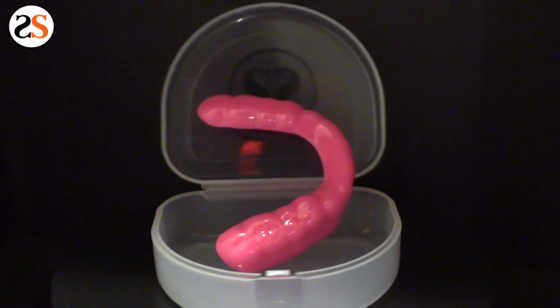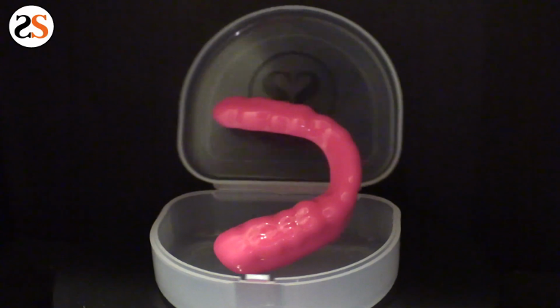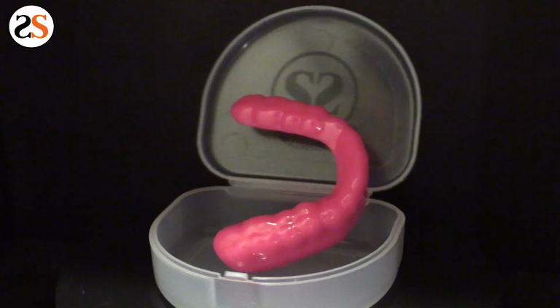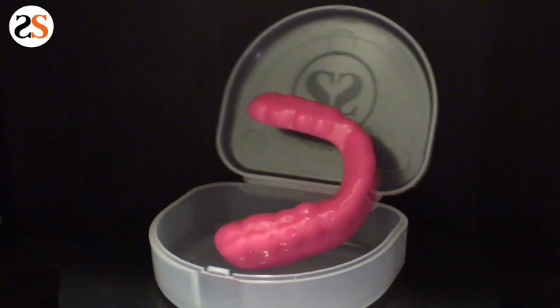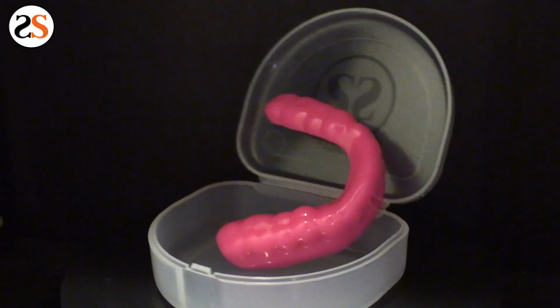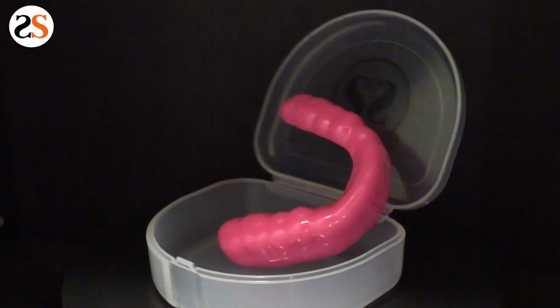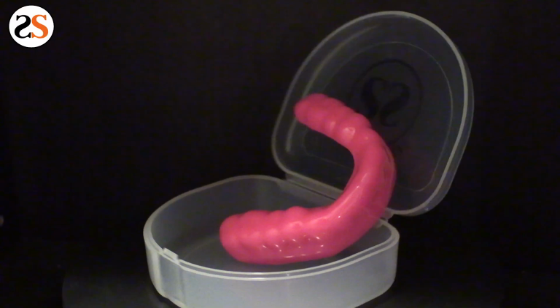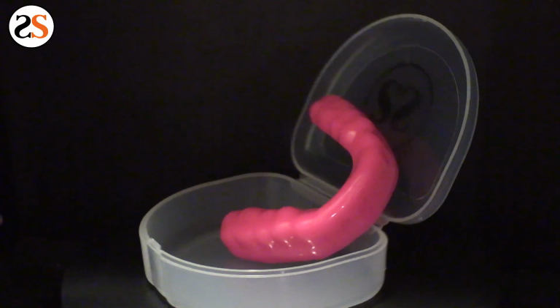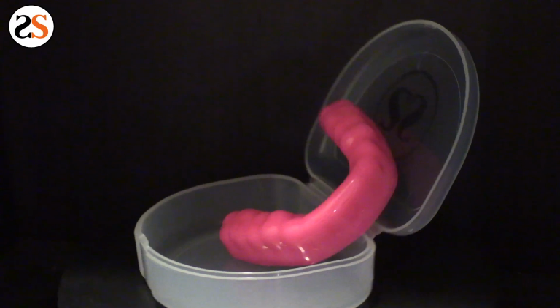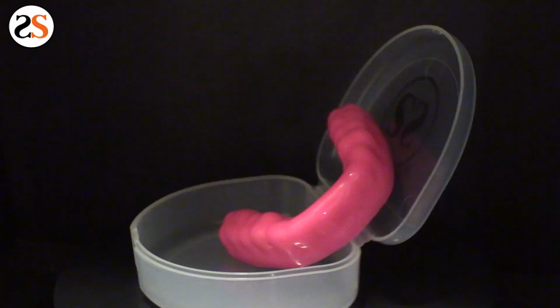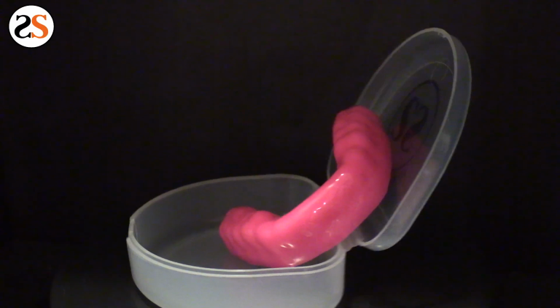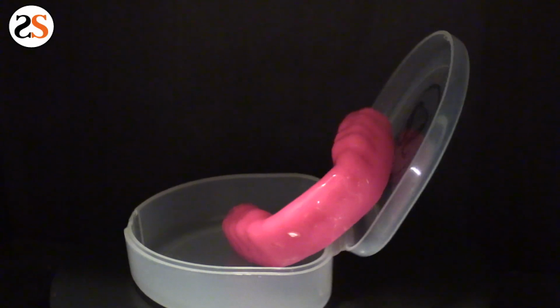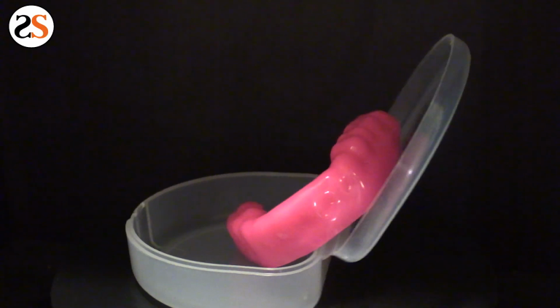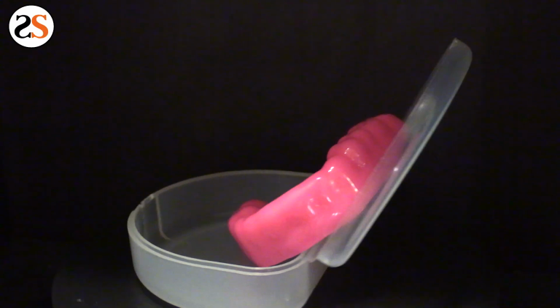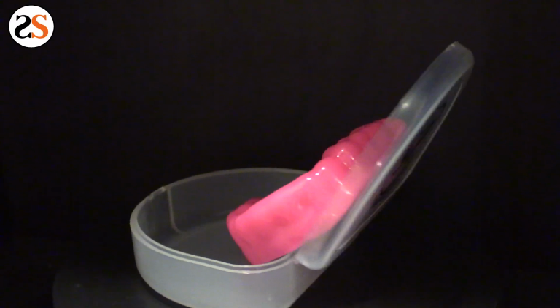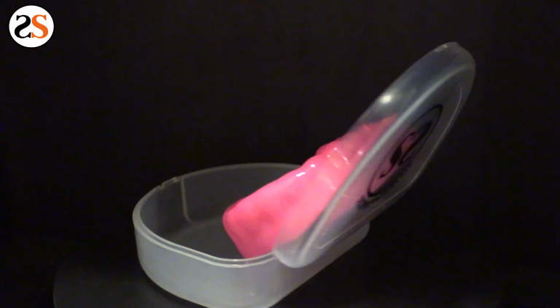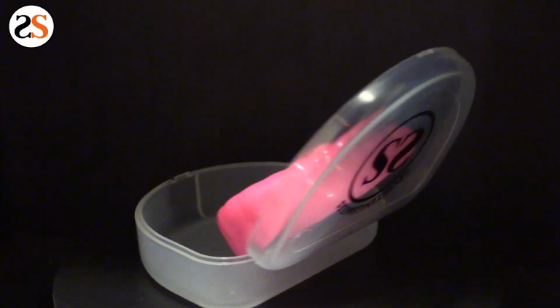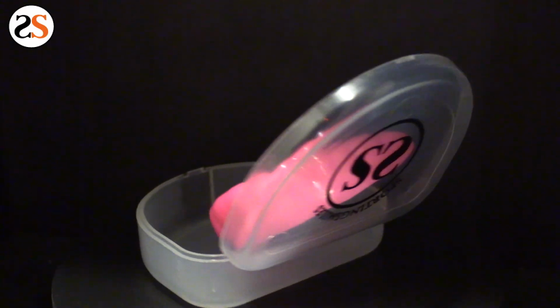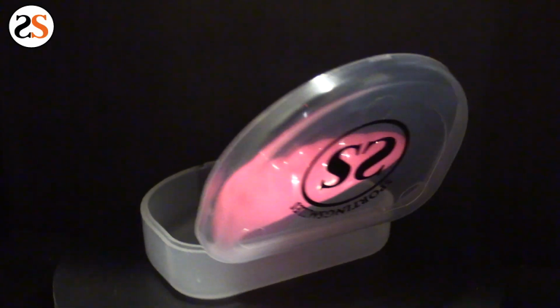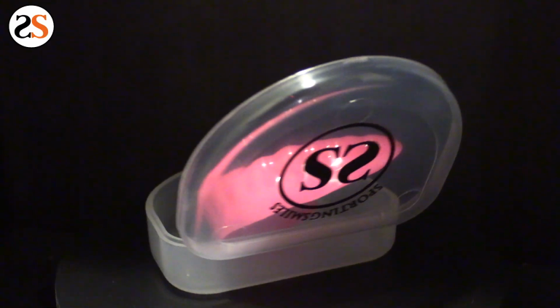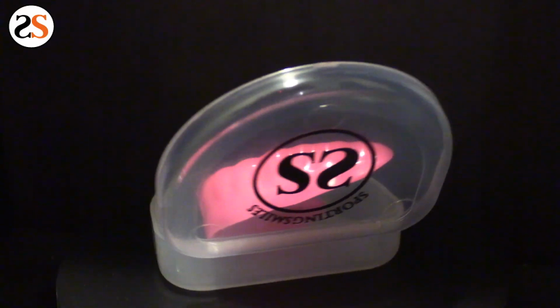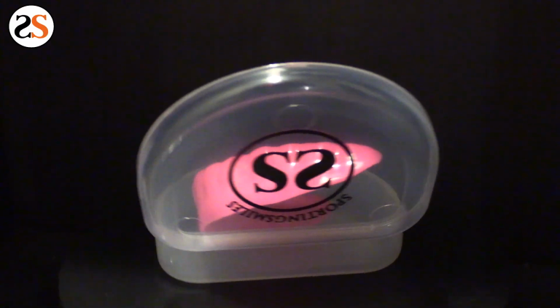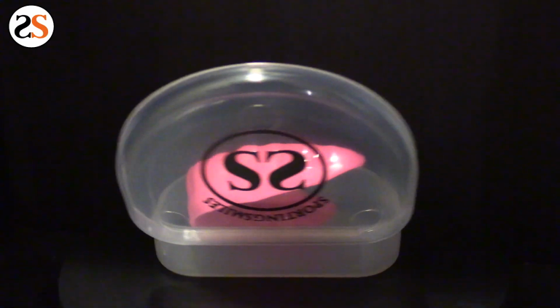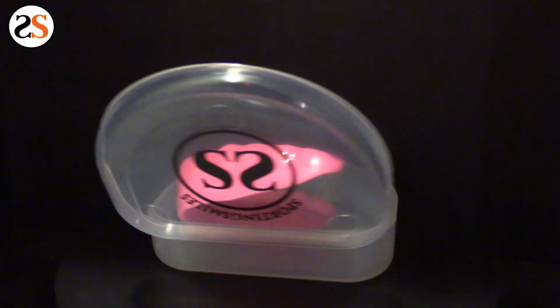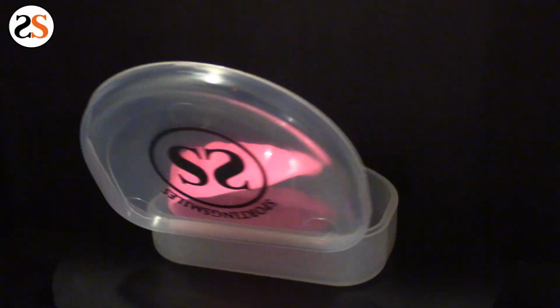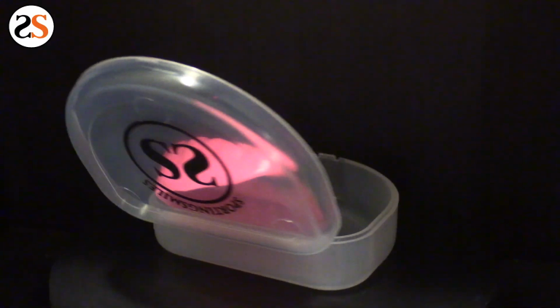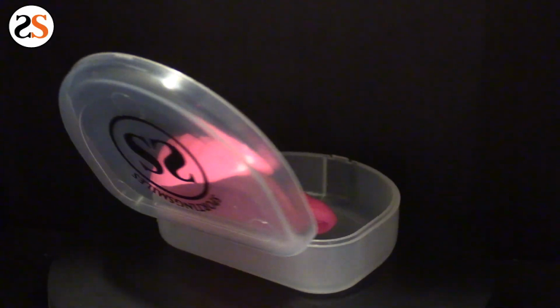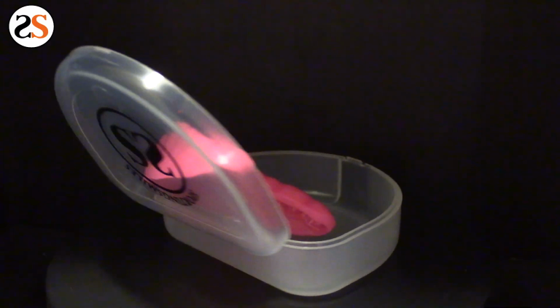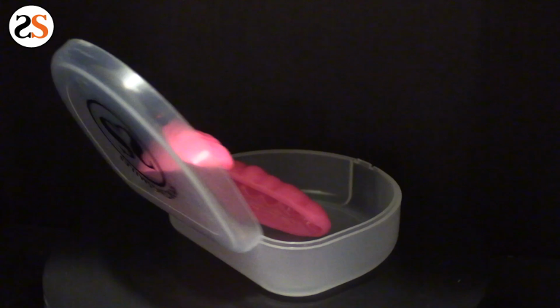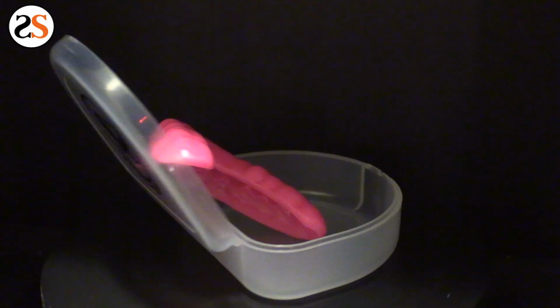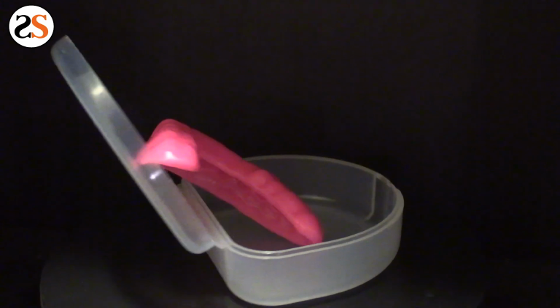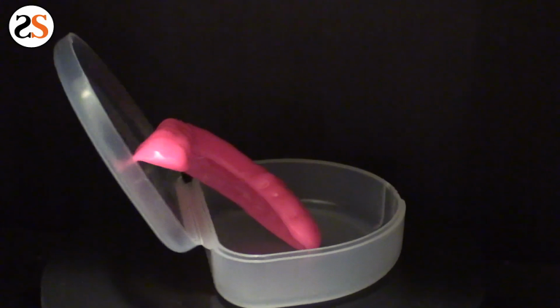A pink mouth guard from Sporting Smiles. Get yours now by clicking the link below.